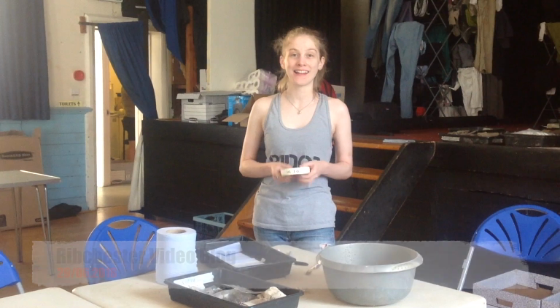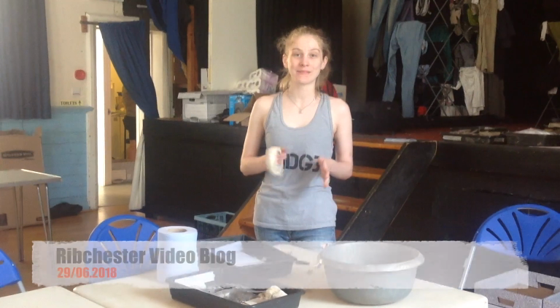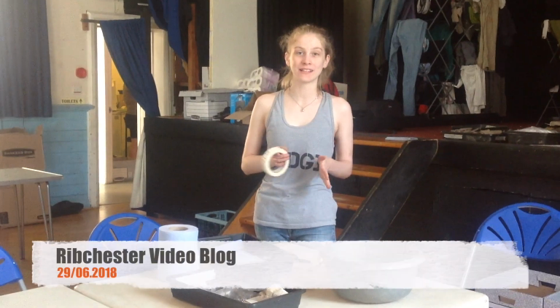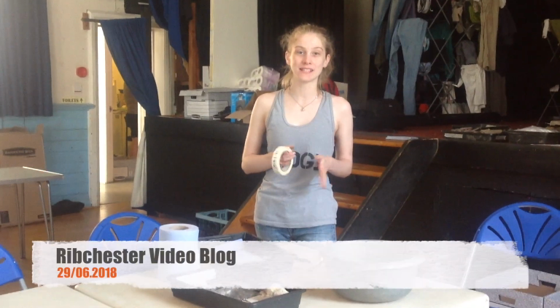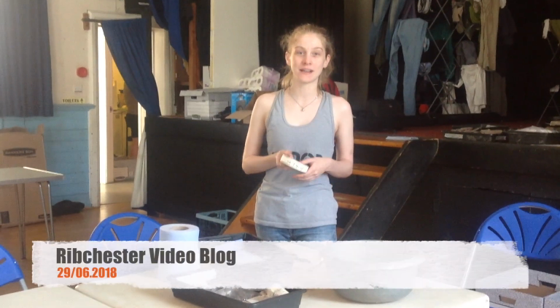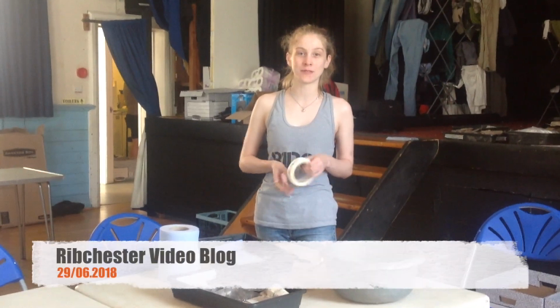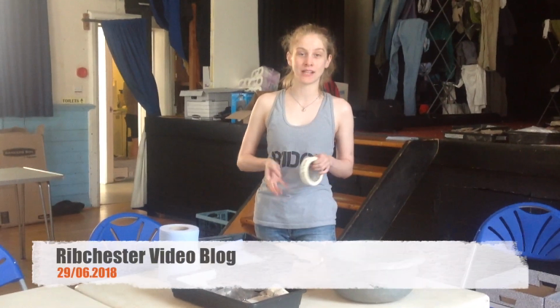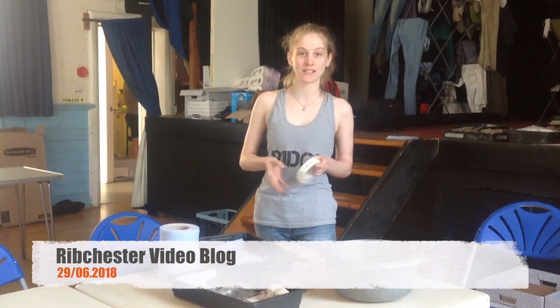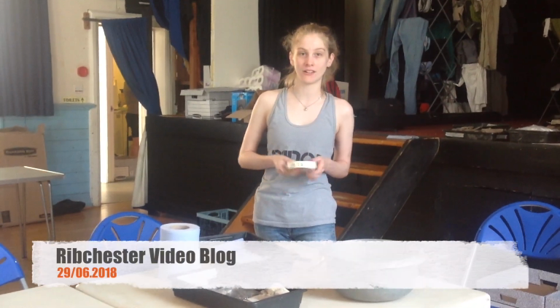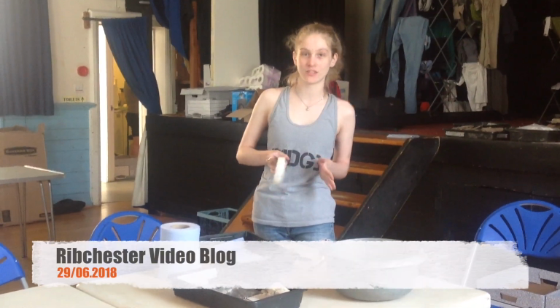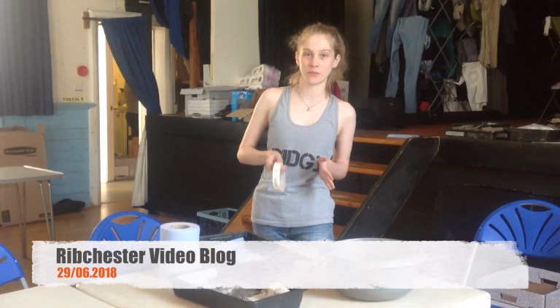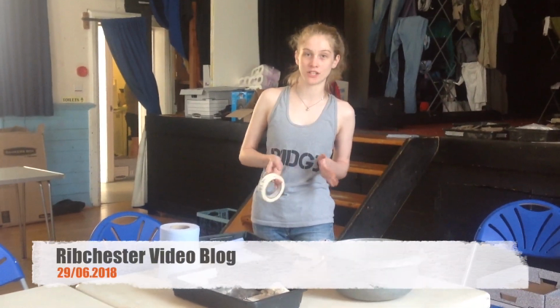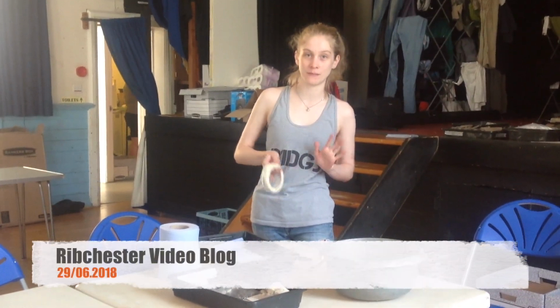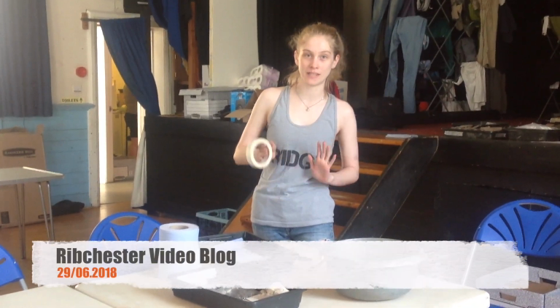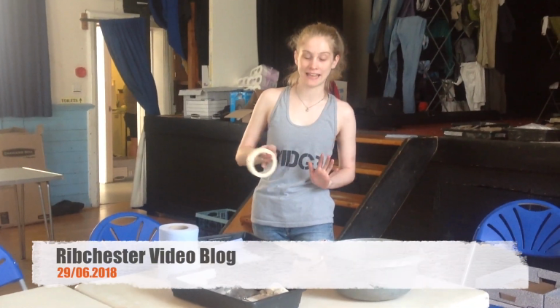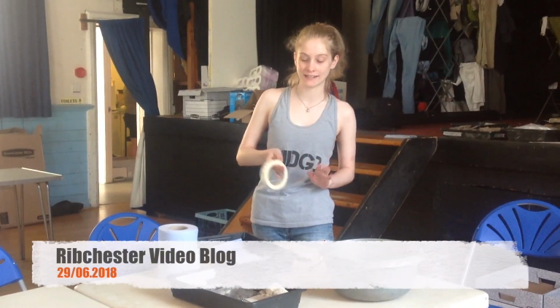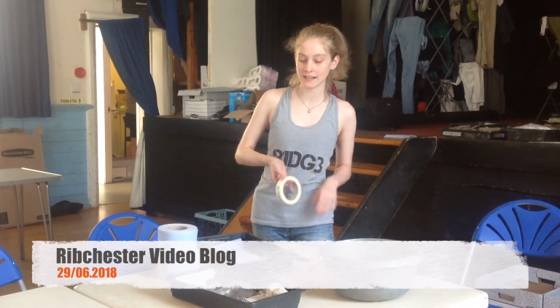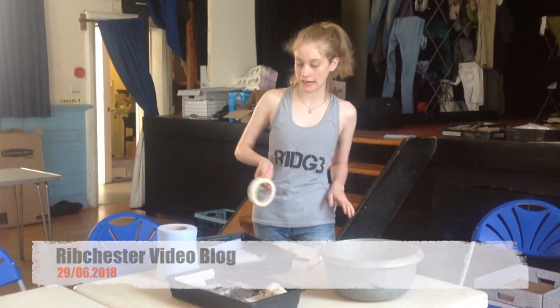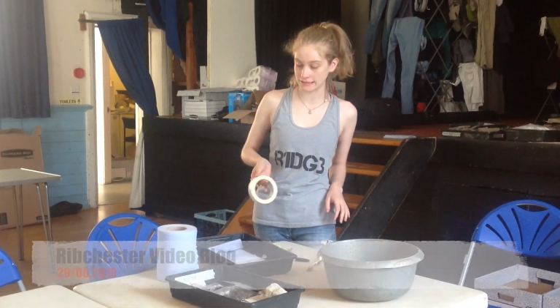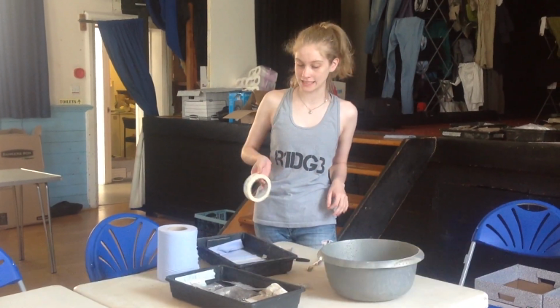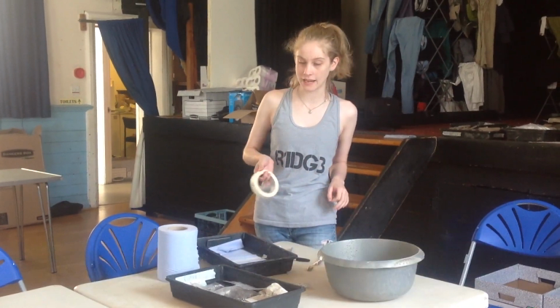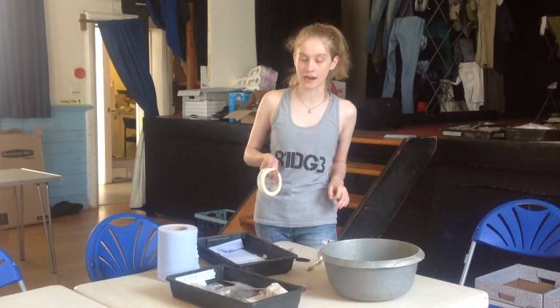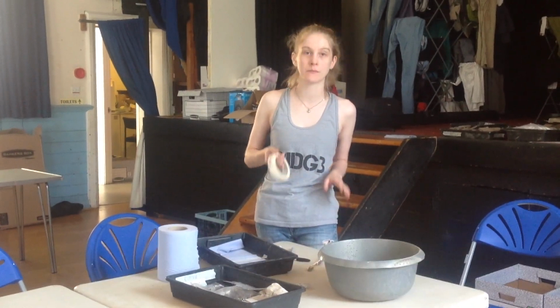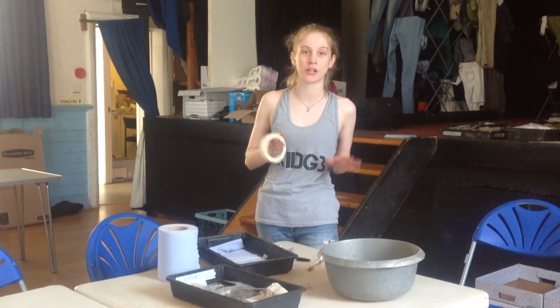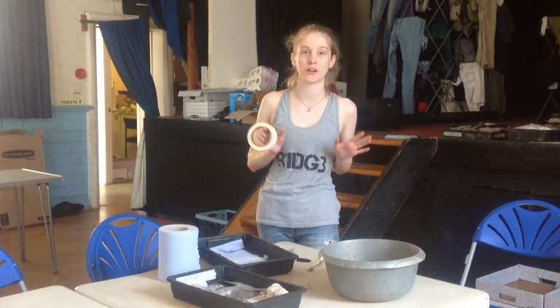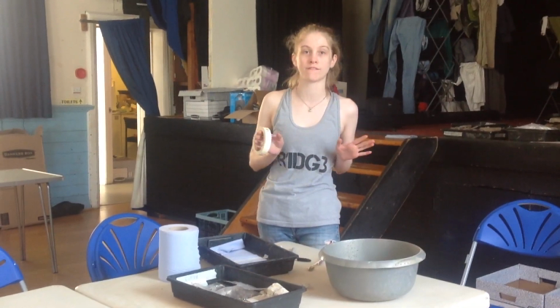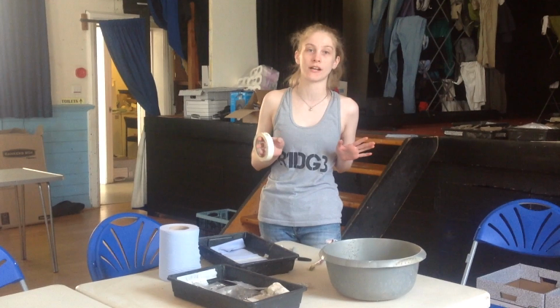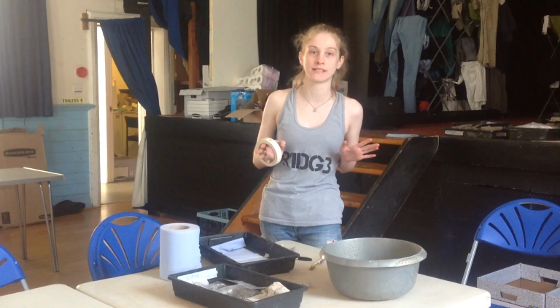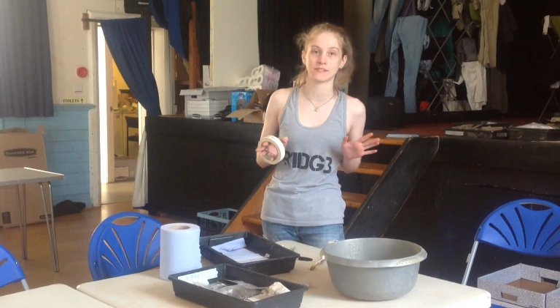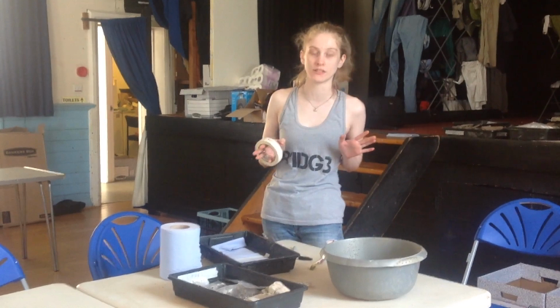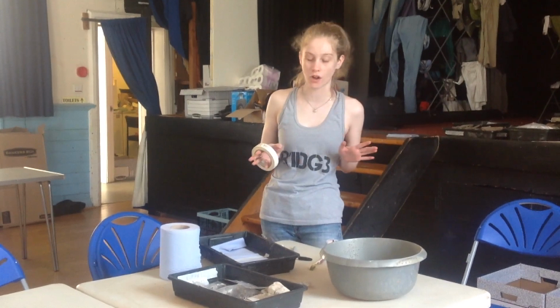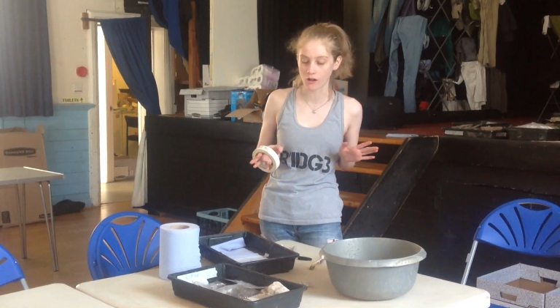Hi, I'm Kelsey. I'm from Douglas College in British Columbia, Canada, and today I am working on finds in the village hall.